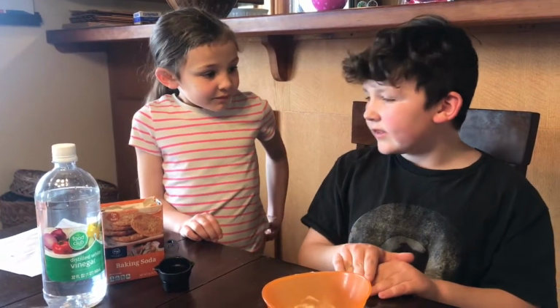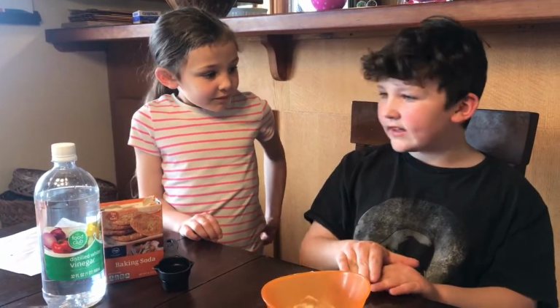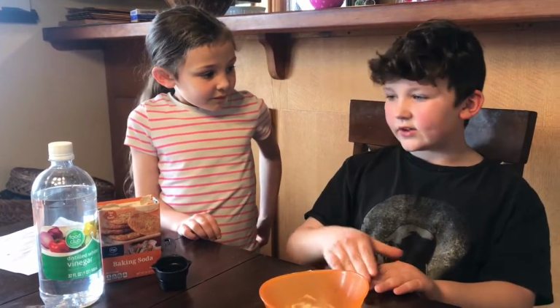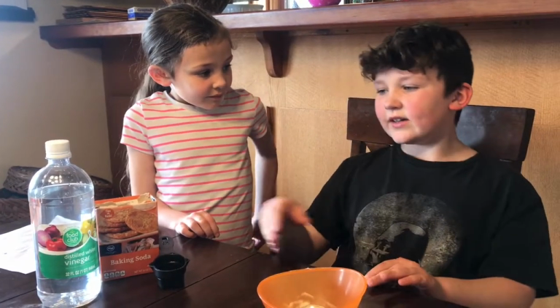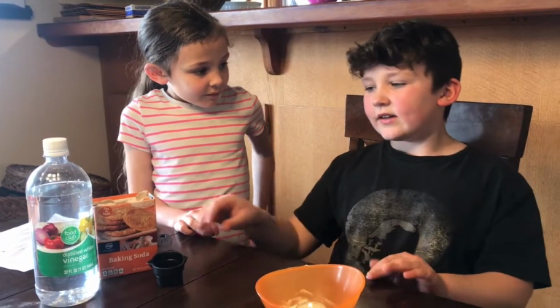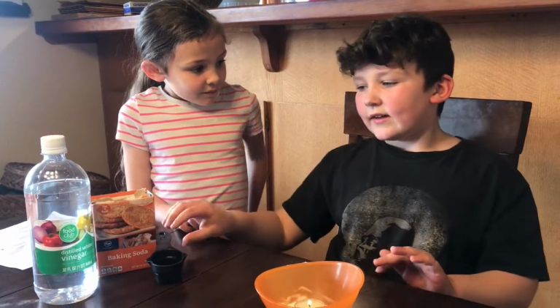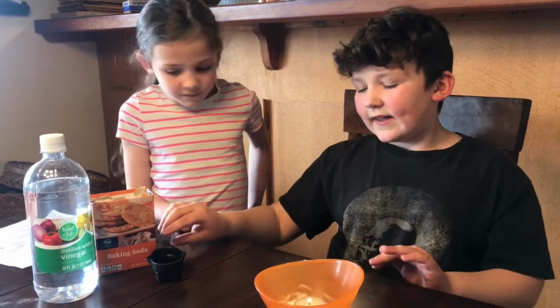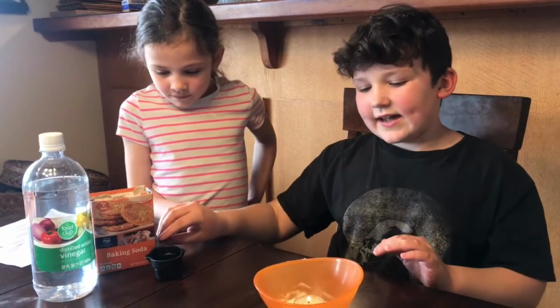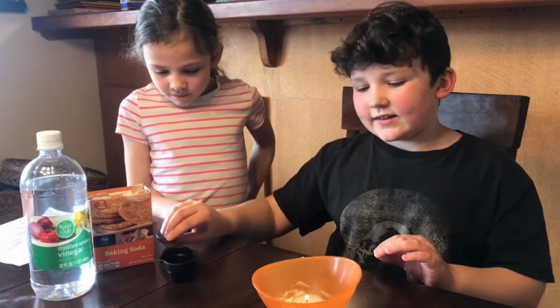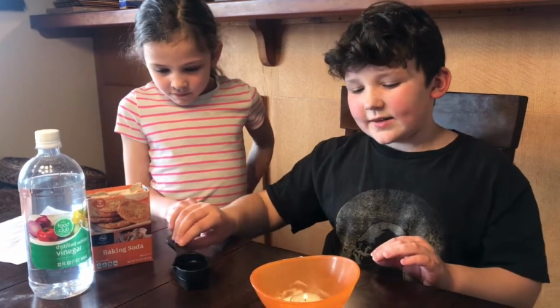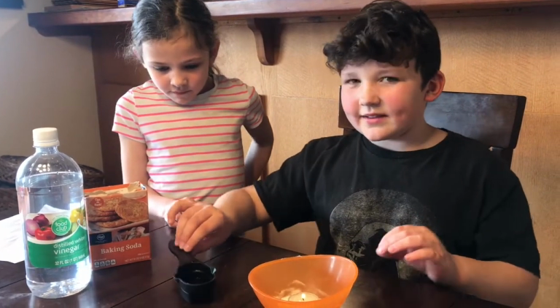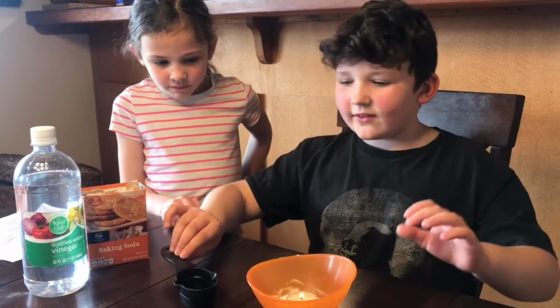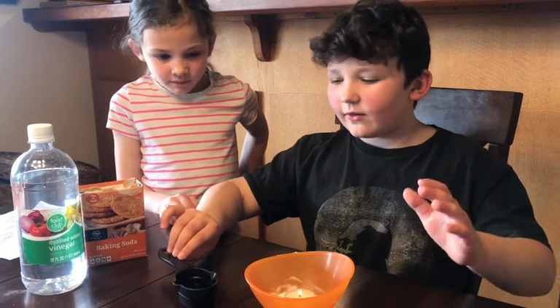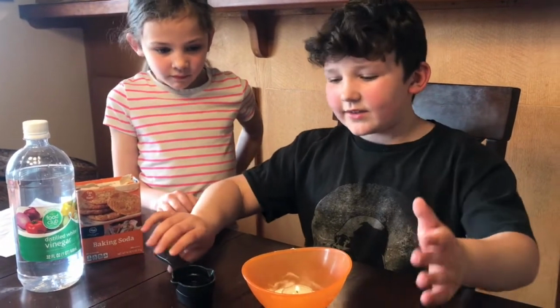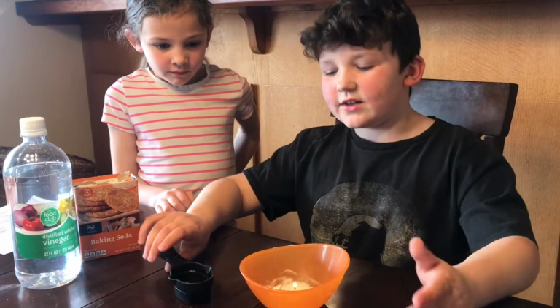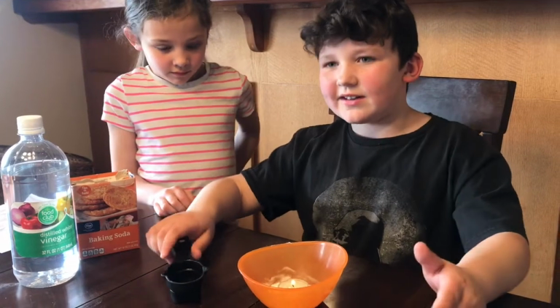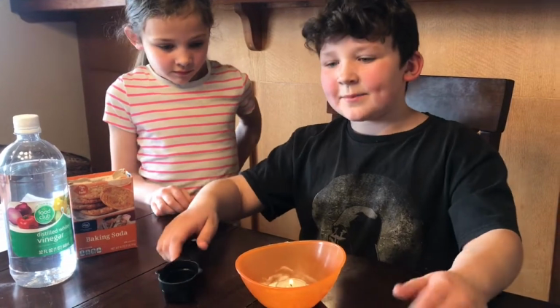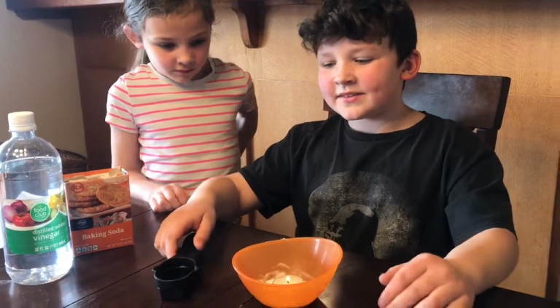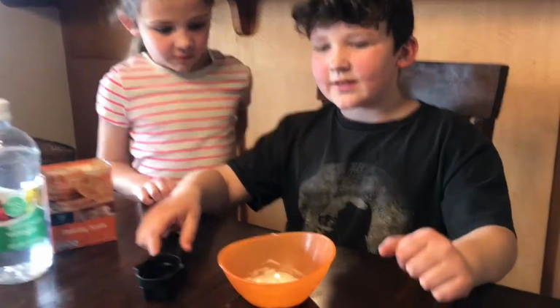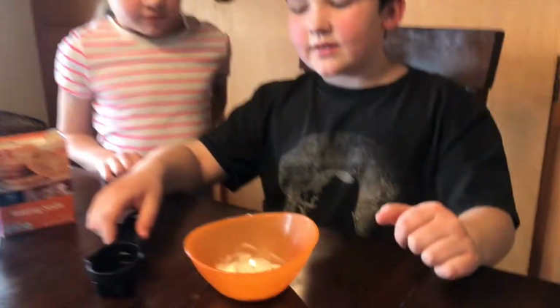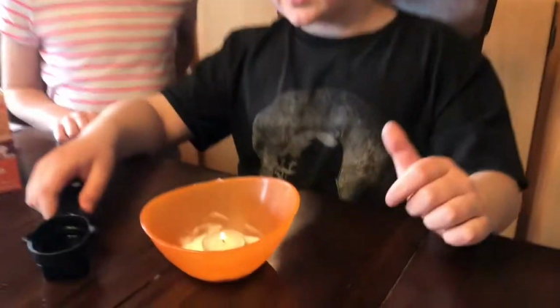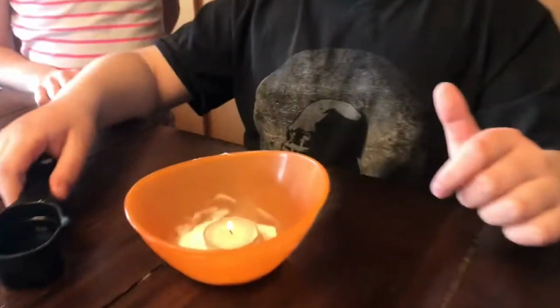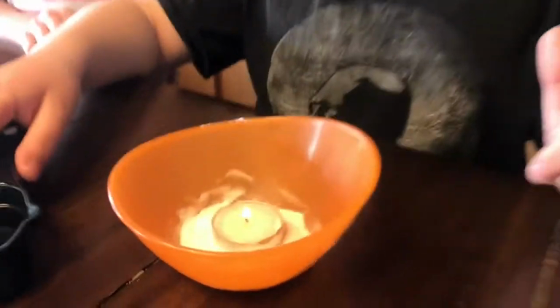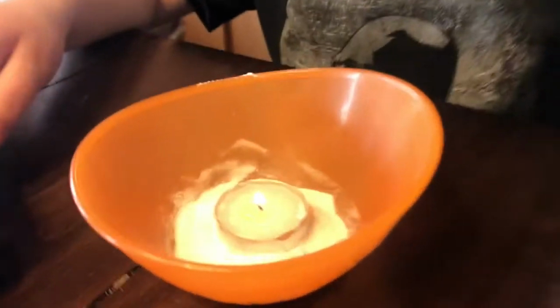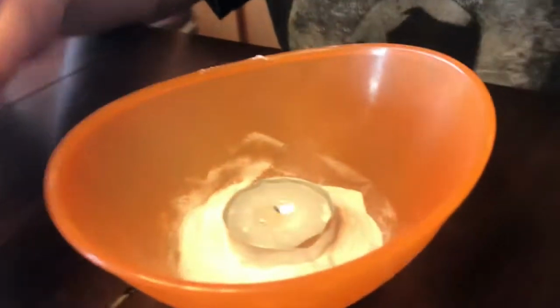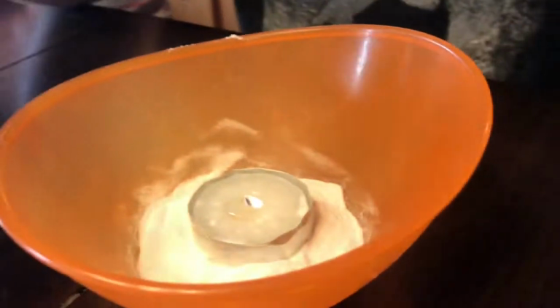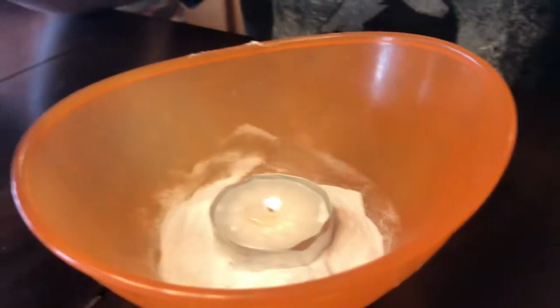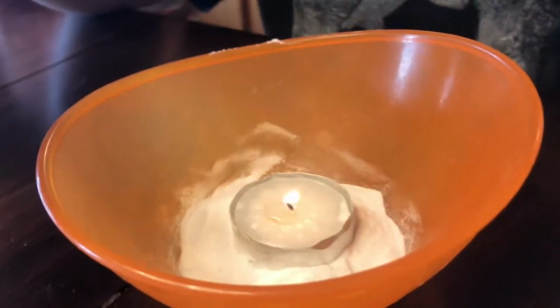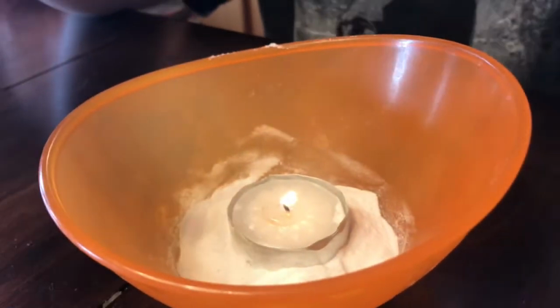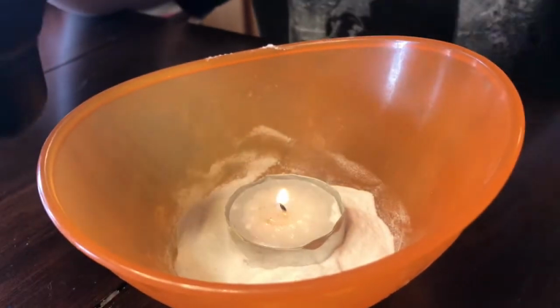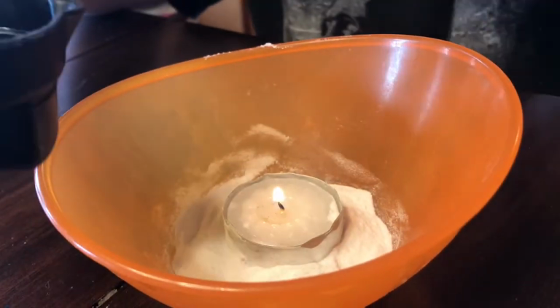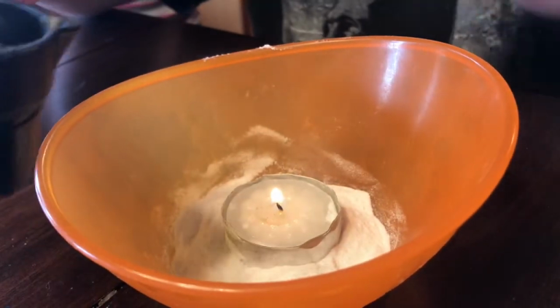Thank you, and I bet you all want to know what happened. So I'm going to pour this vinegar over the baking soda.